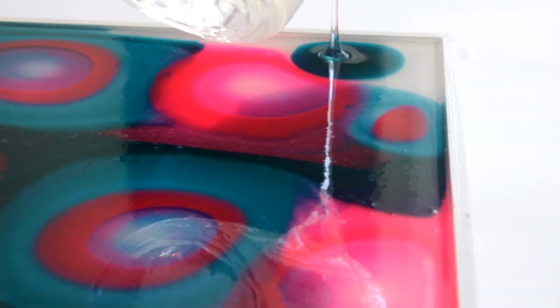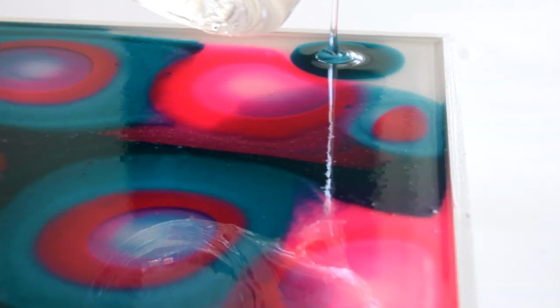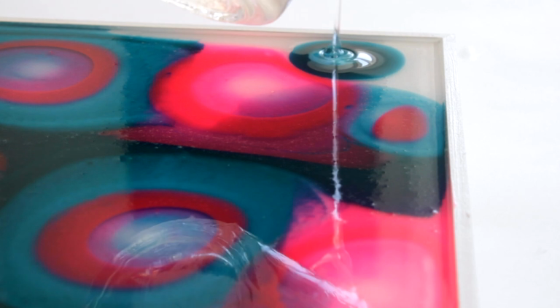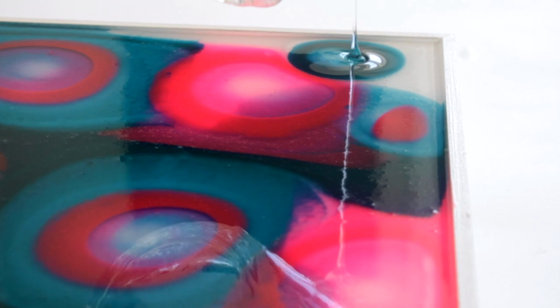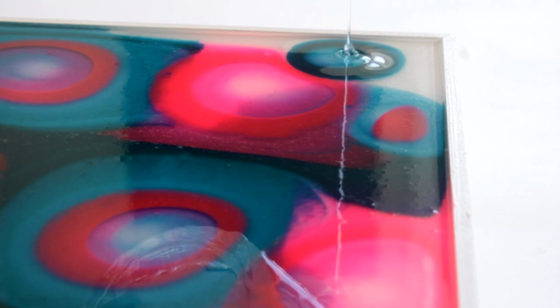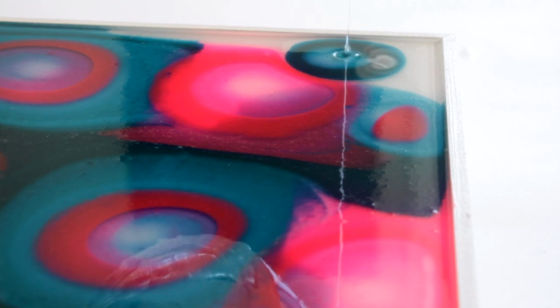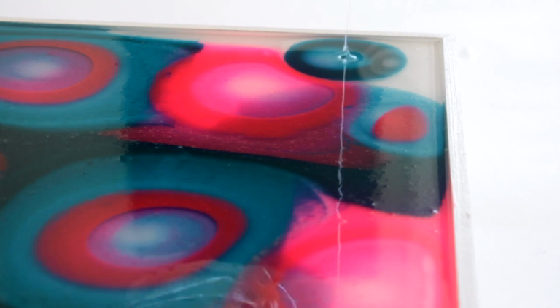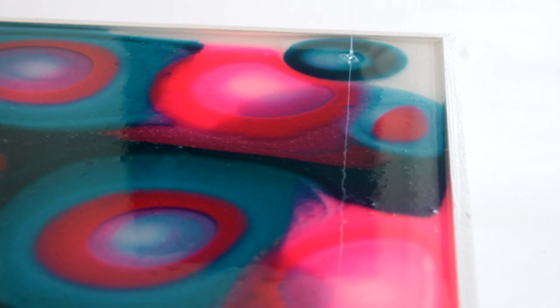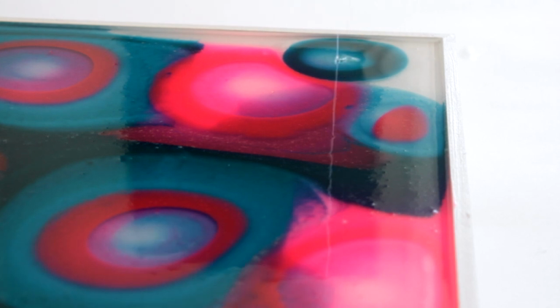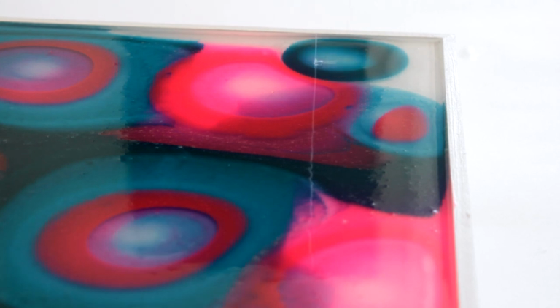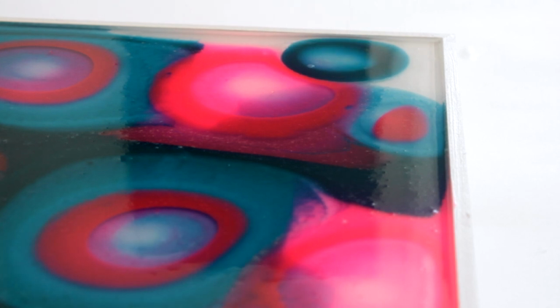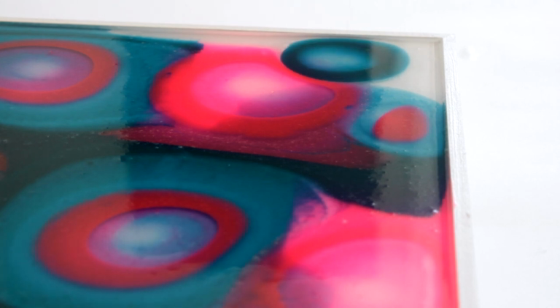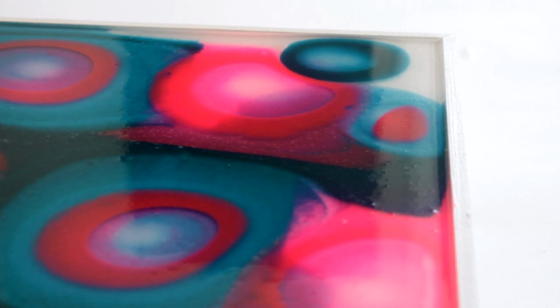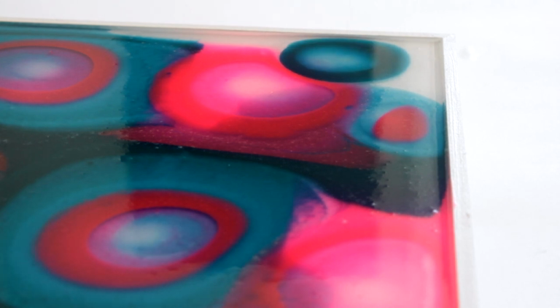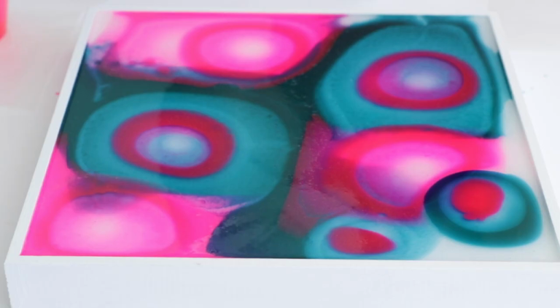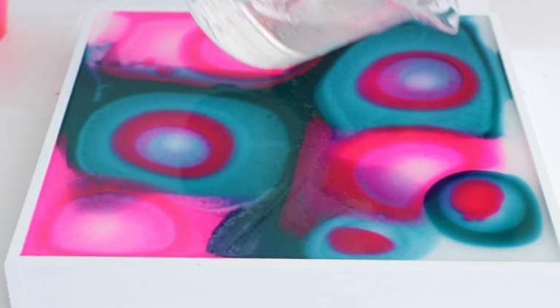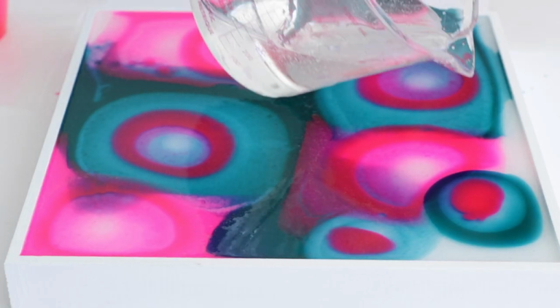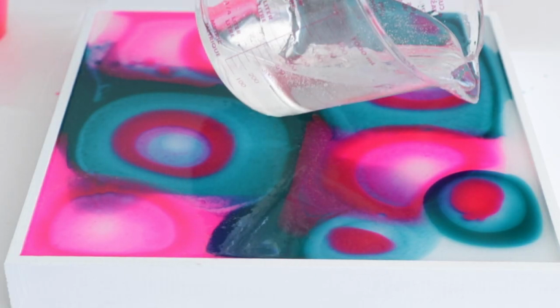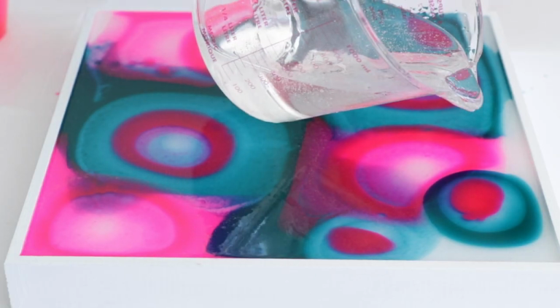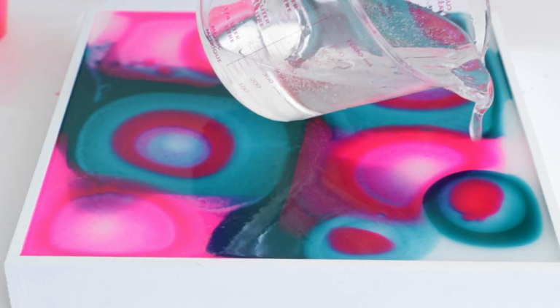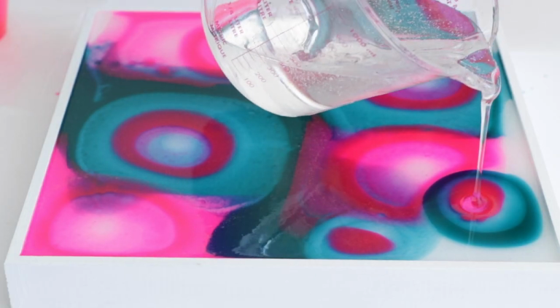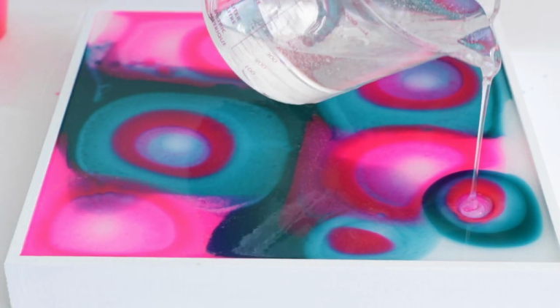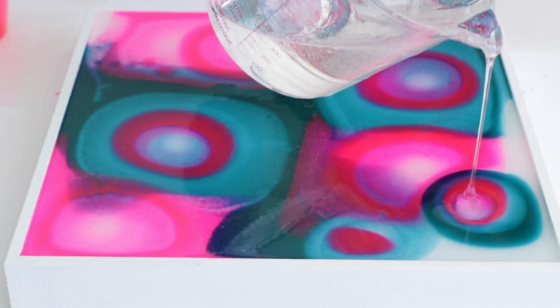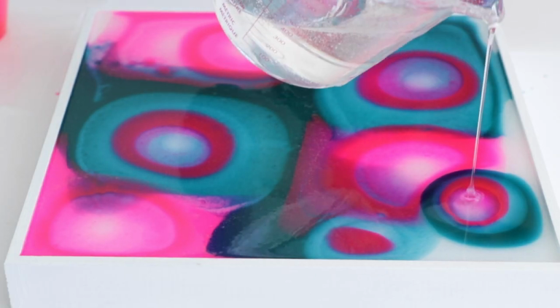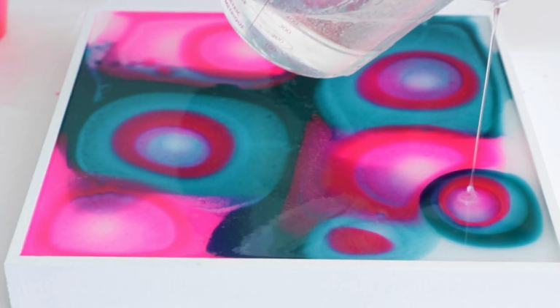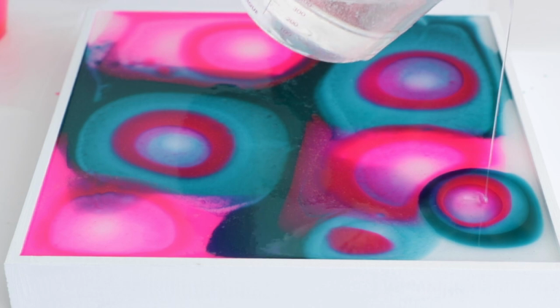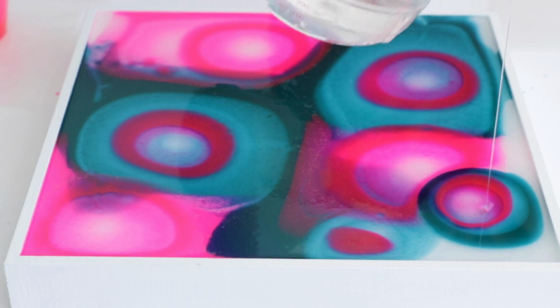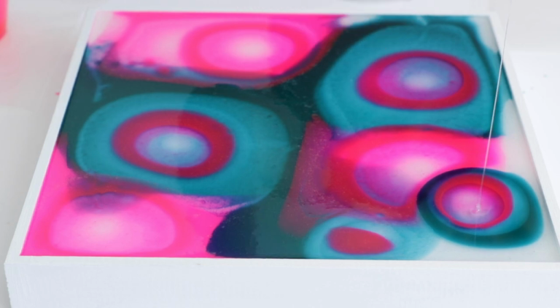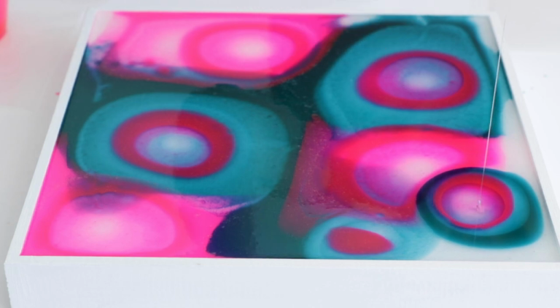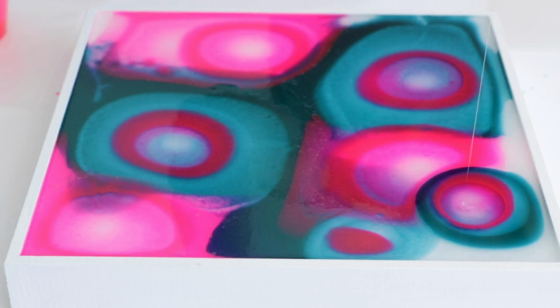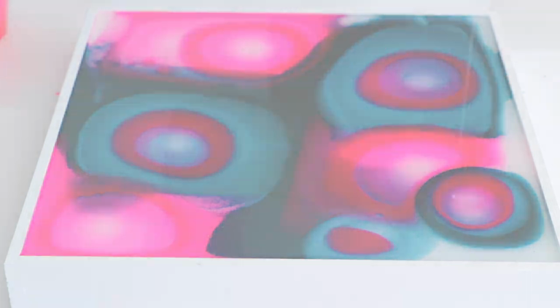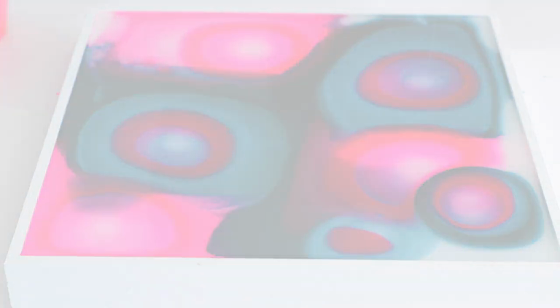Likewise, working in some untinted clear resin will break up the color, encouraging gradients to form and other beautiful effects.